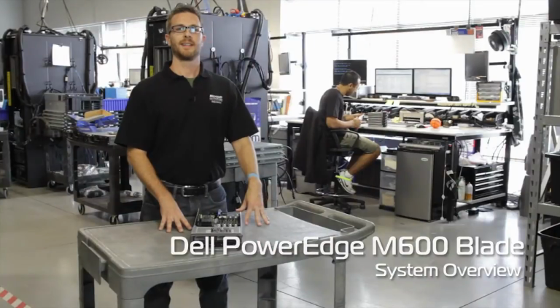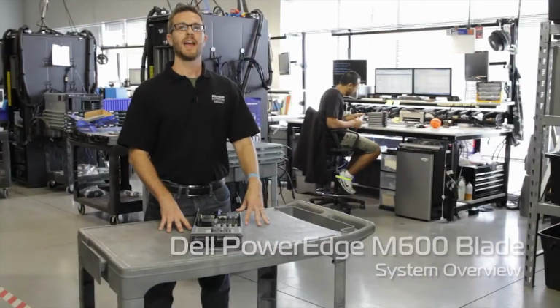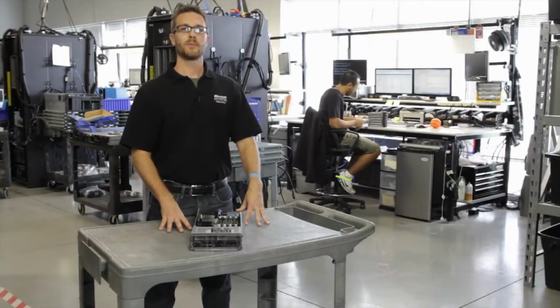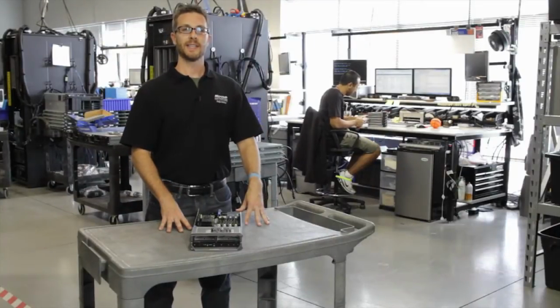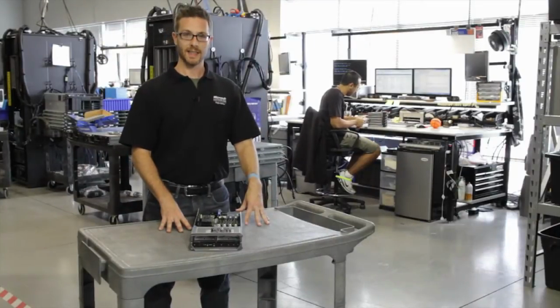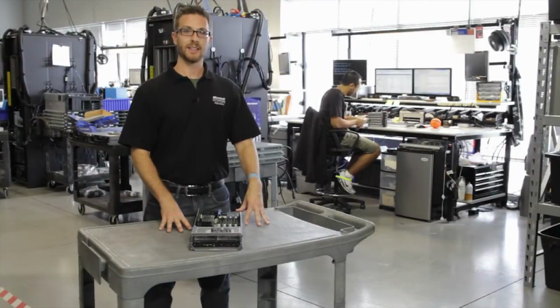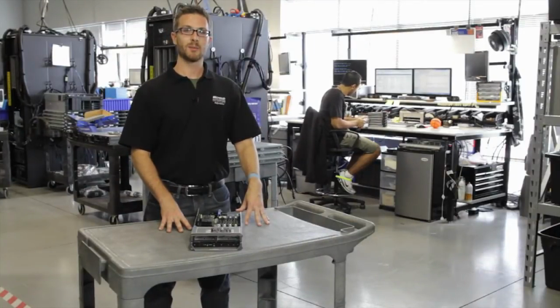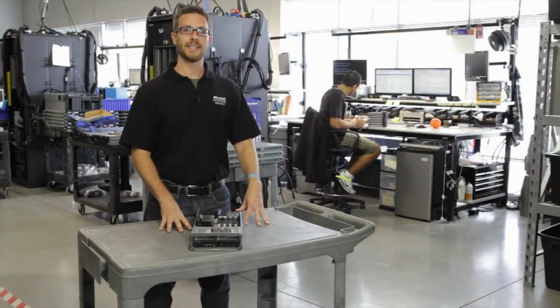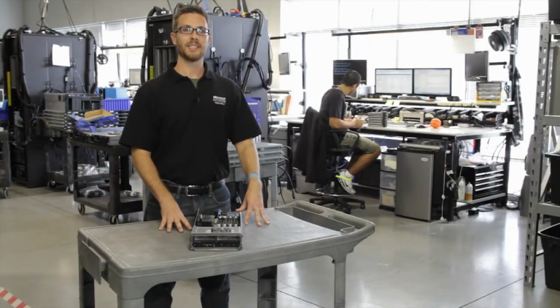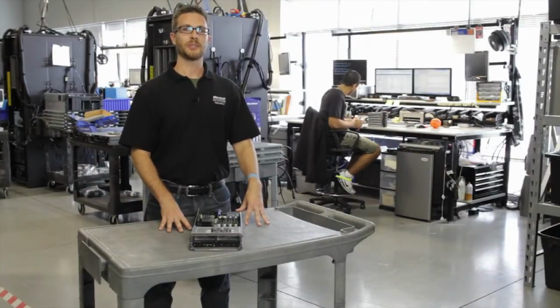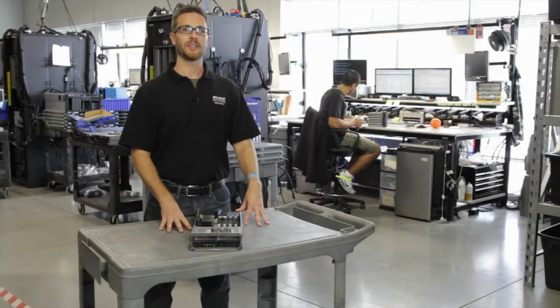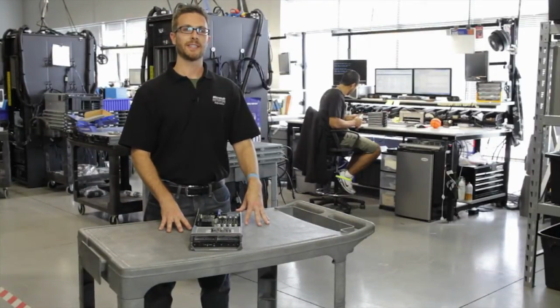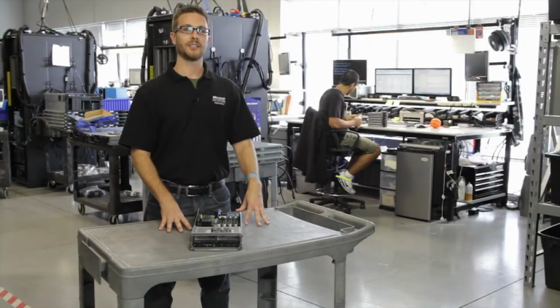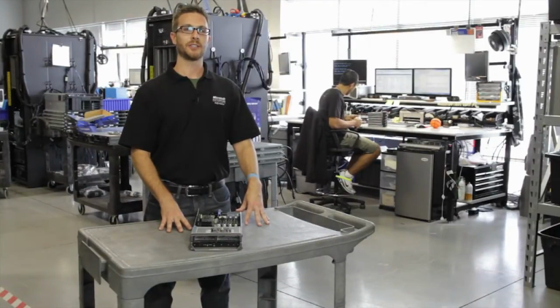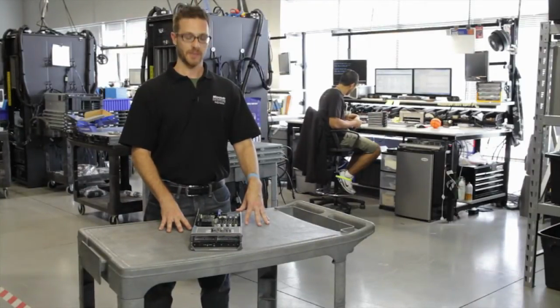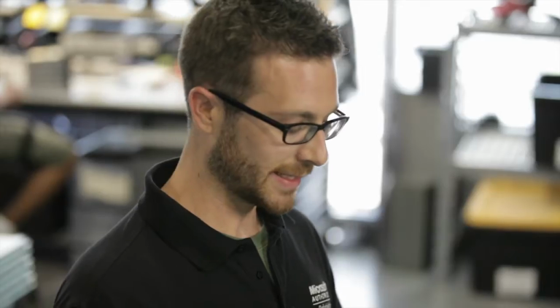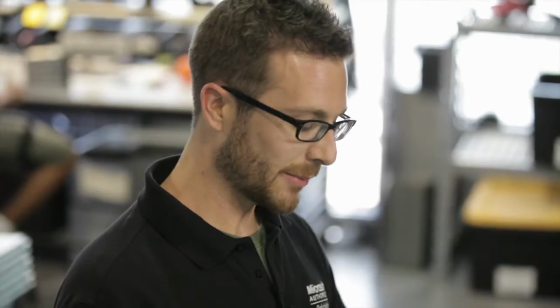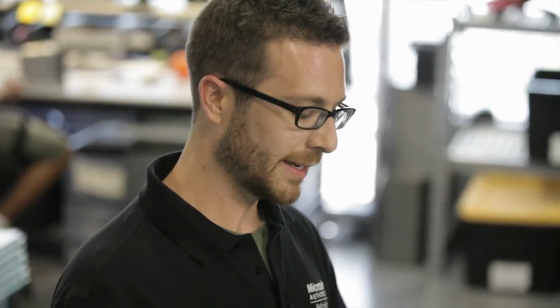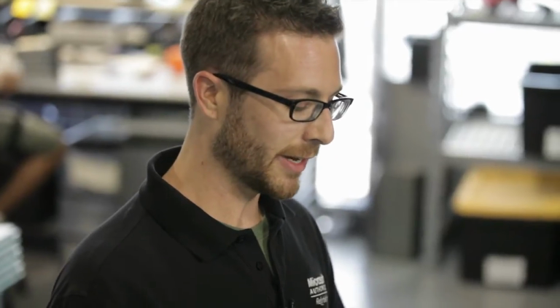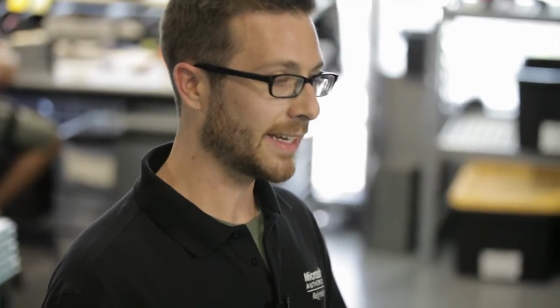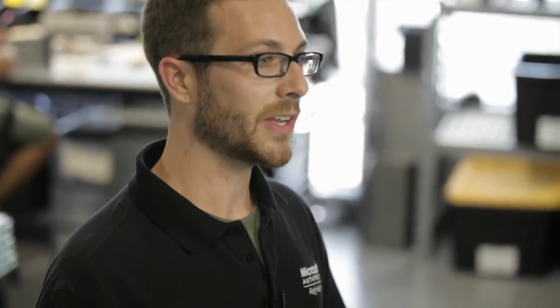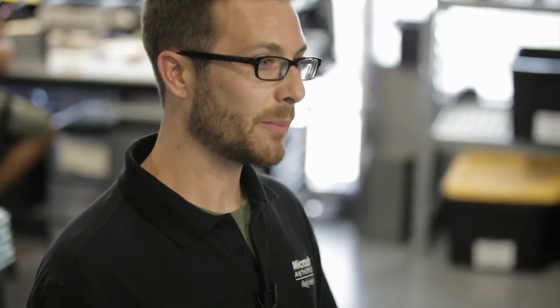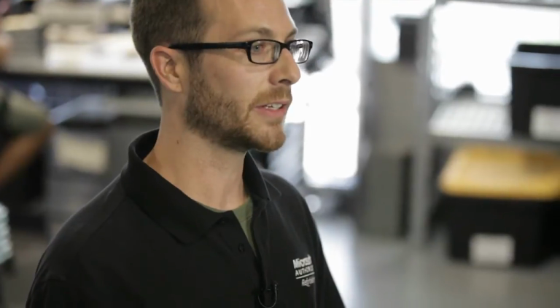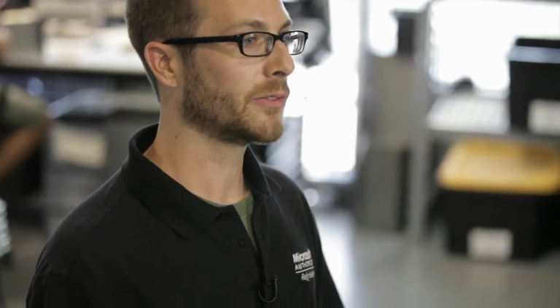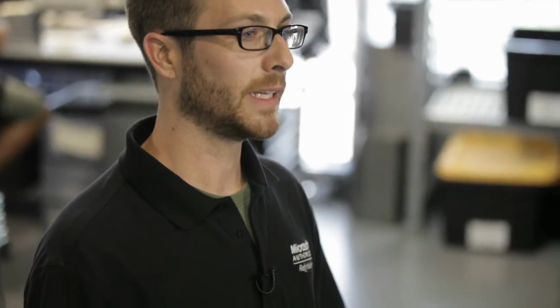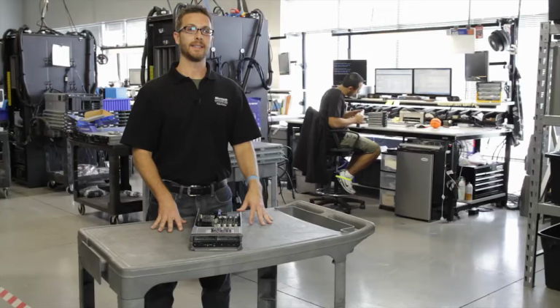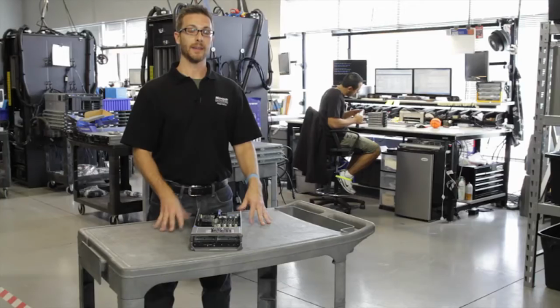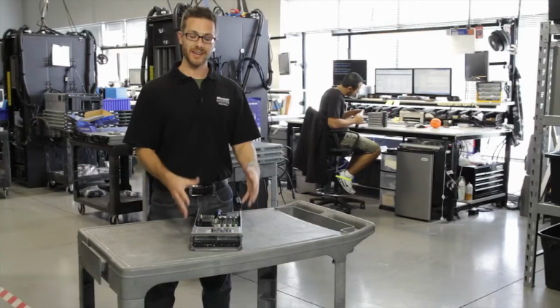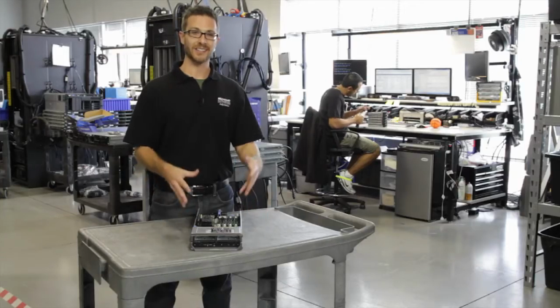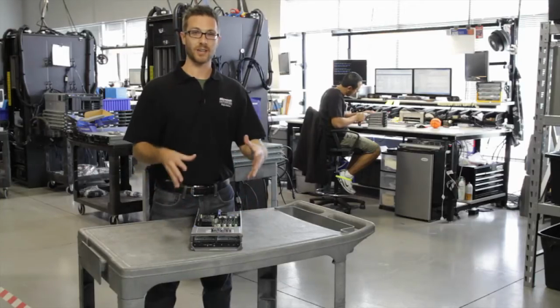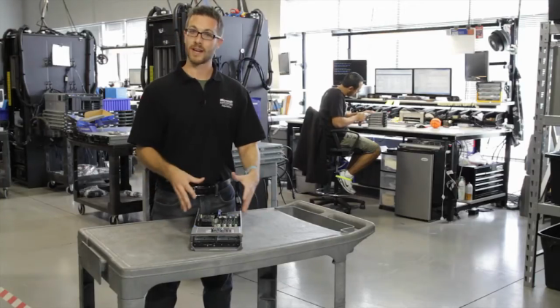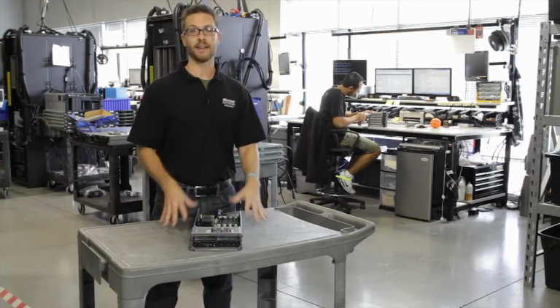Hey everybody, Lonnie Law, Lead Technician with Stoller Technologies. Today I'm going to tell you about Dell's M600 blade that we've got in stock right now.